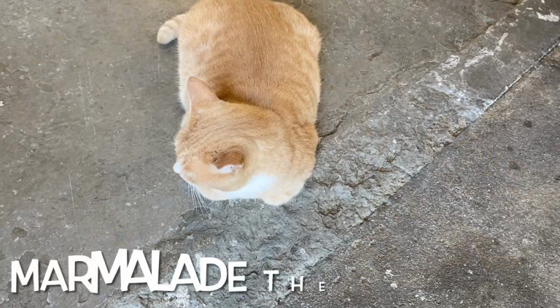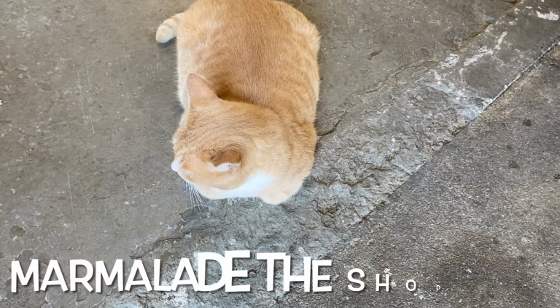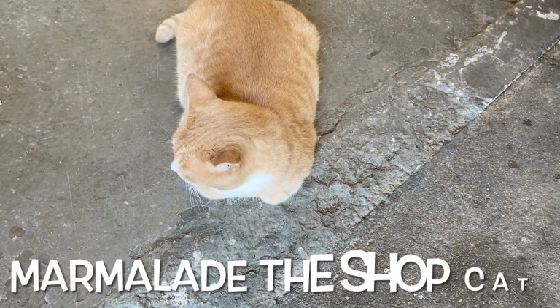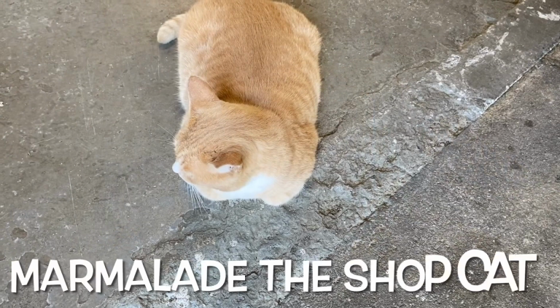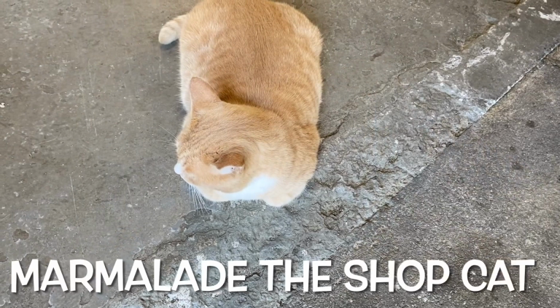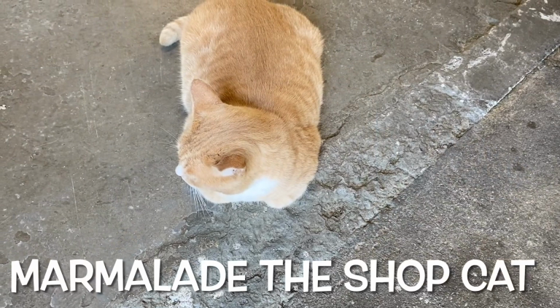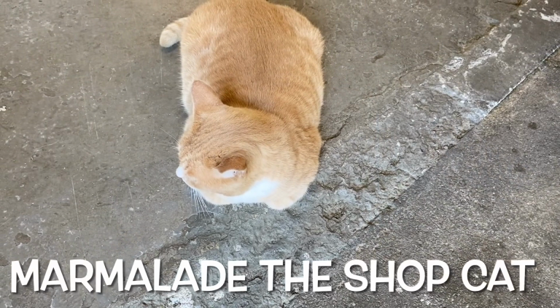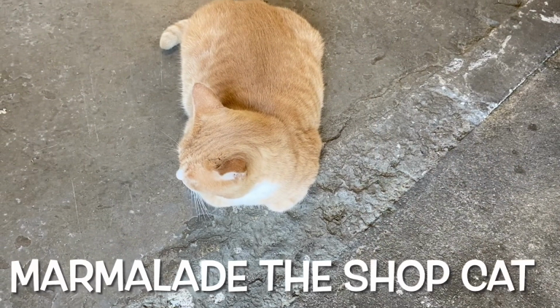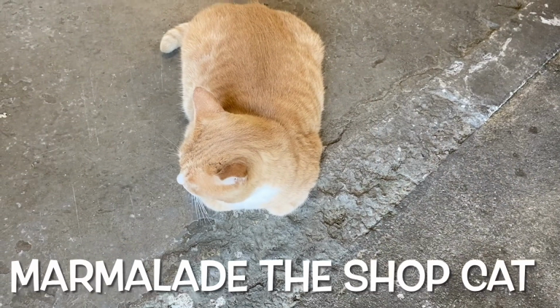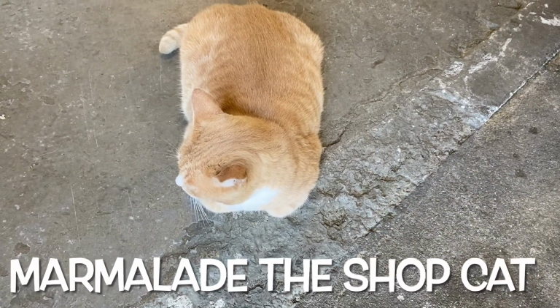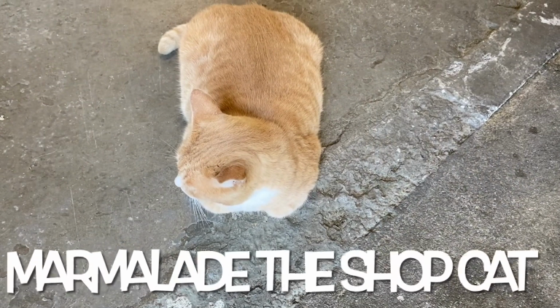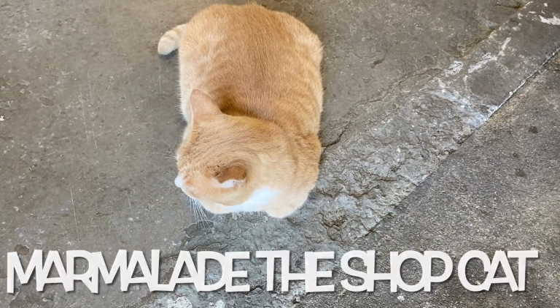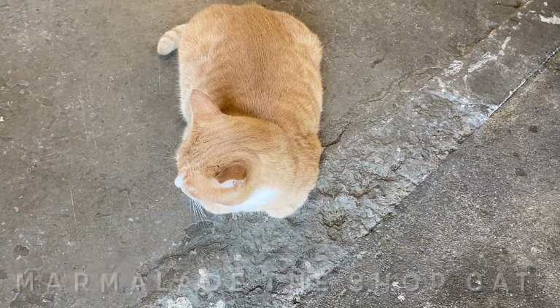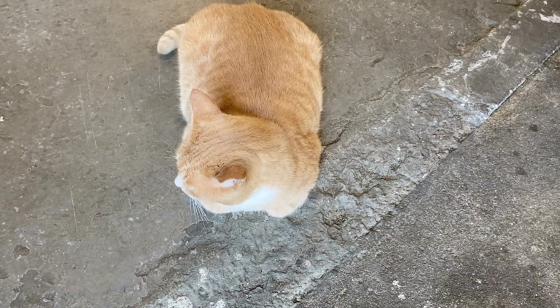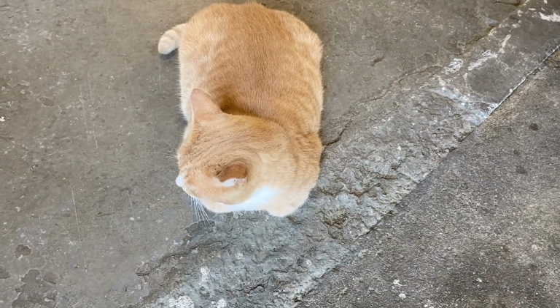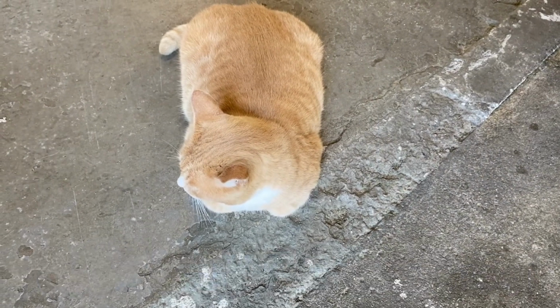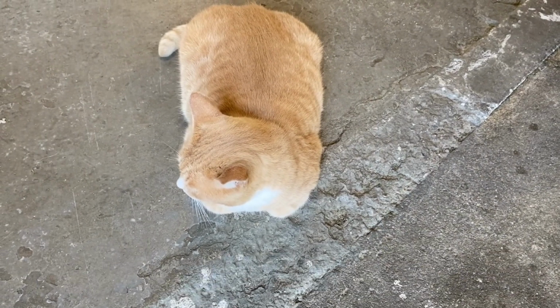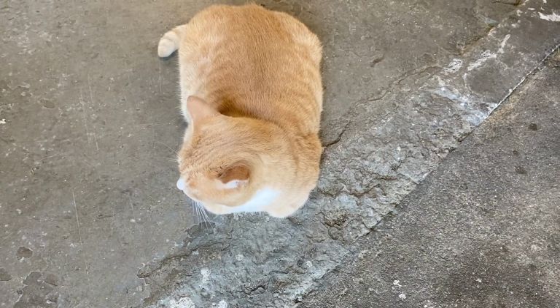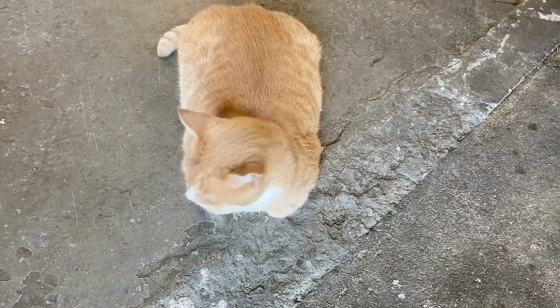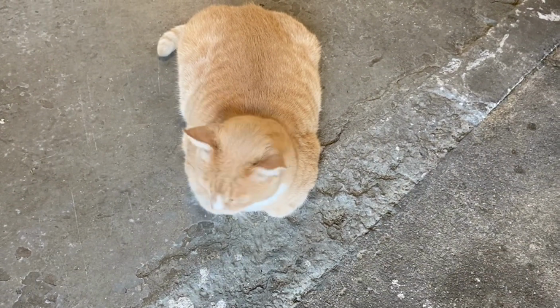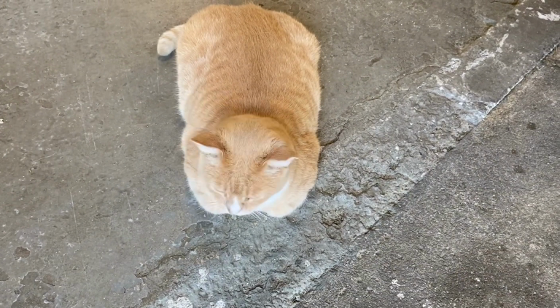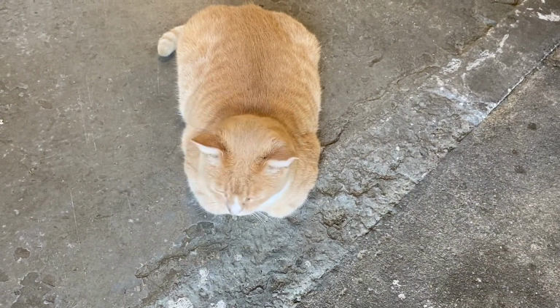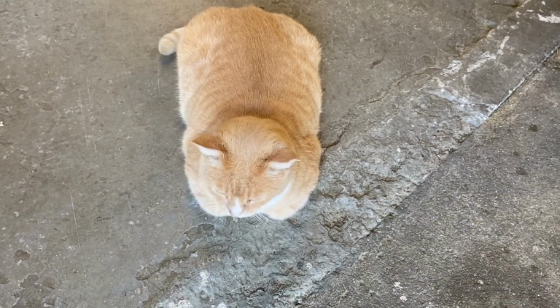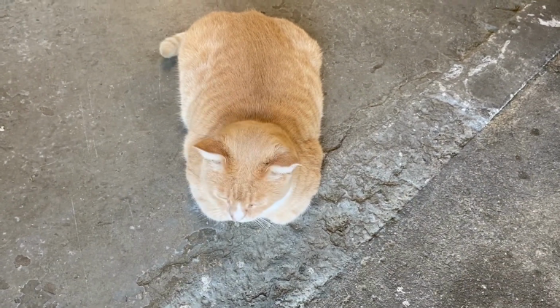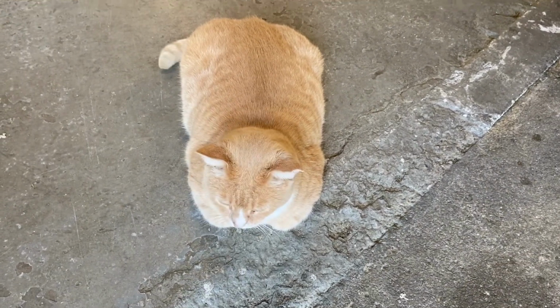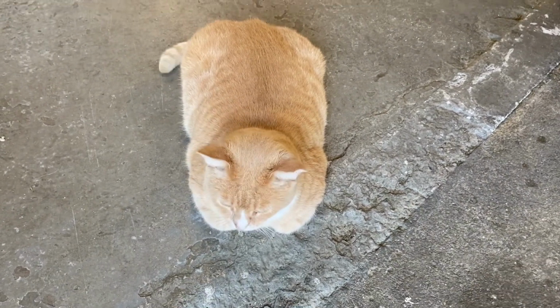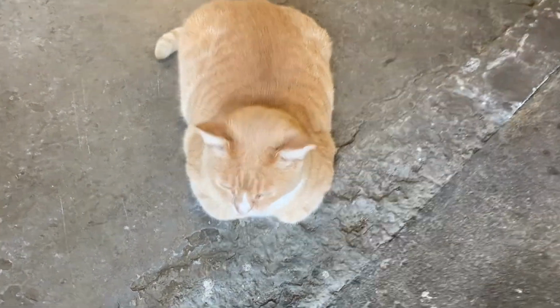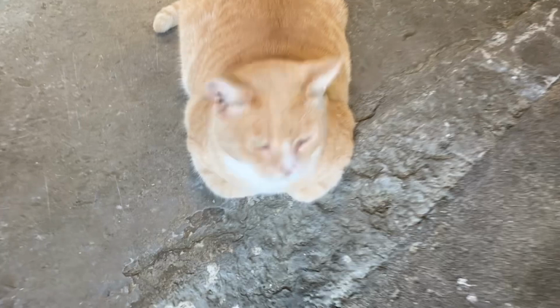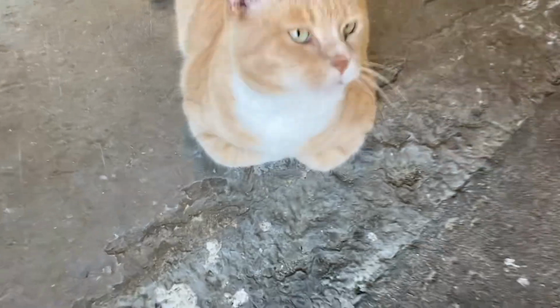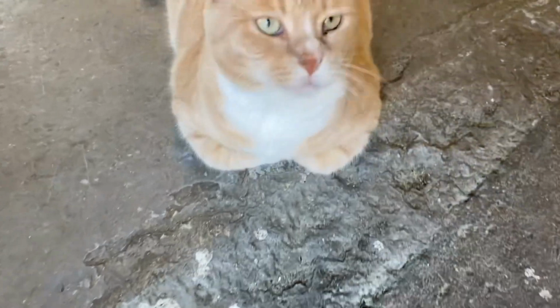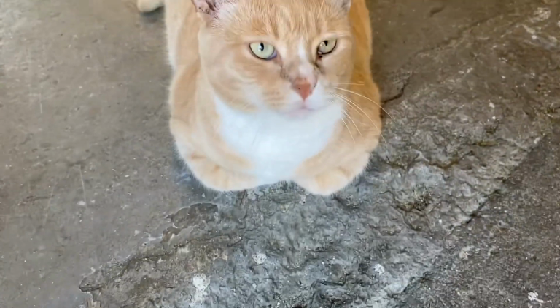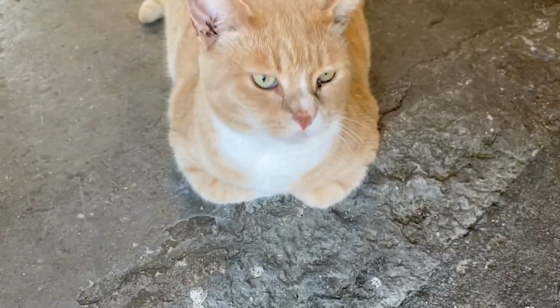Loafing around? Come on, we've got work to do. You ready? Let's go.